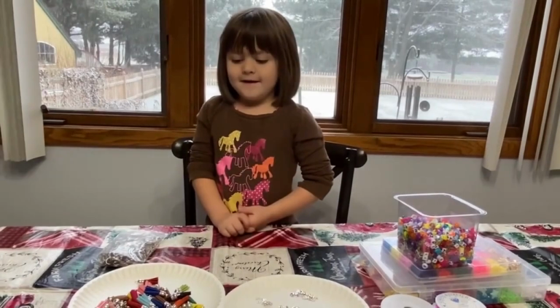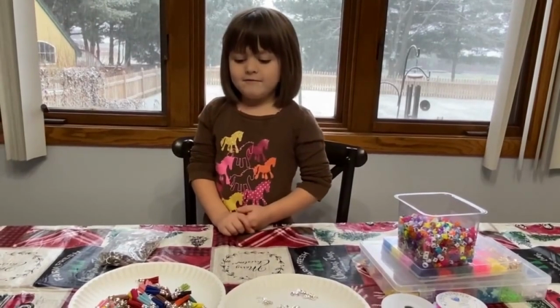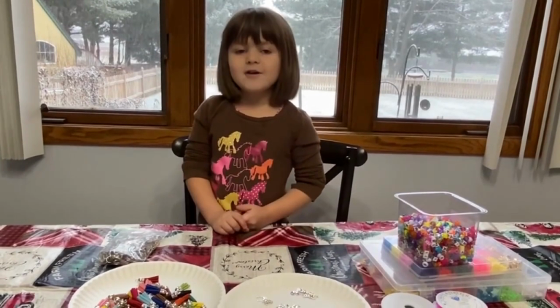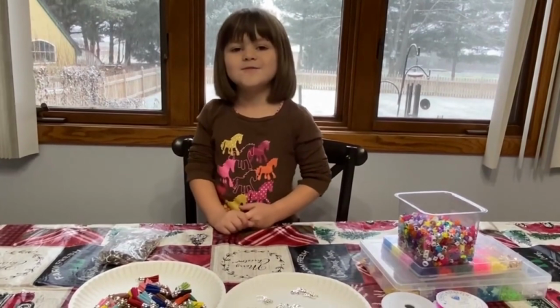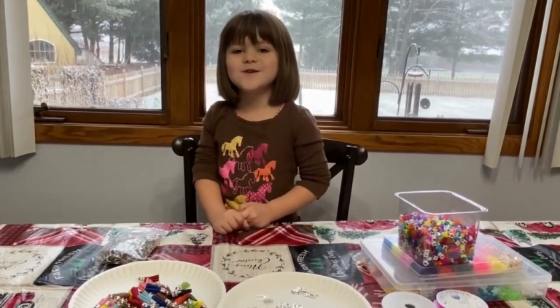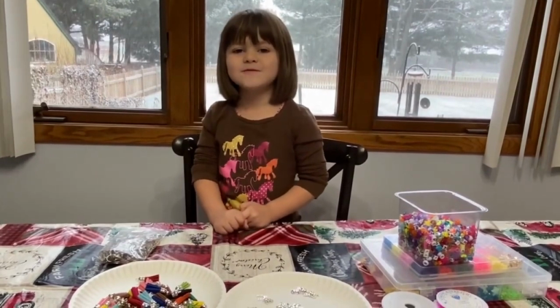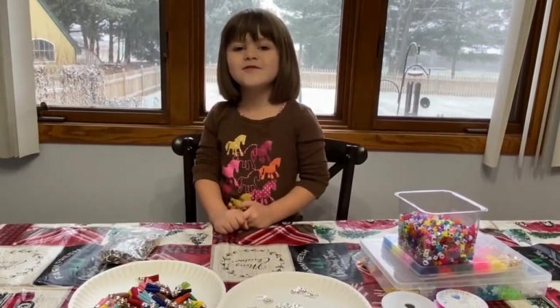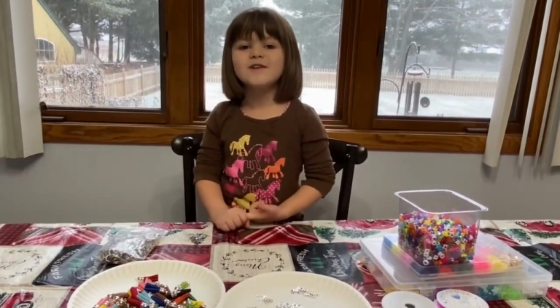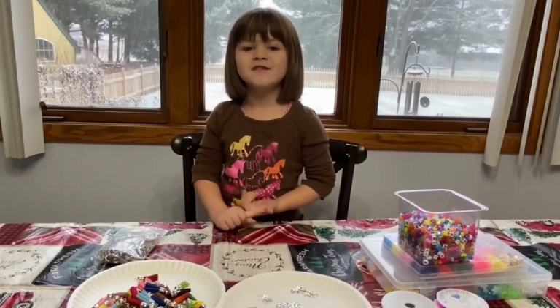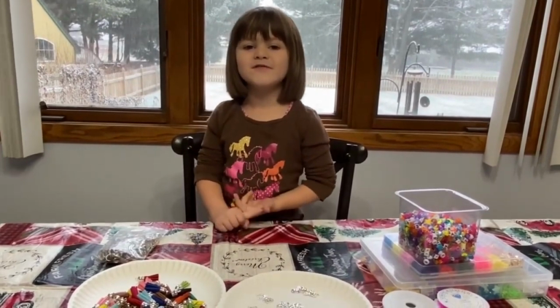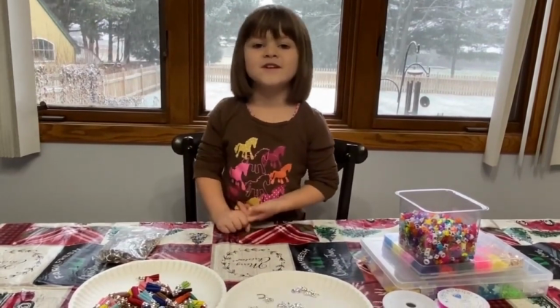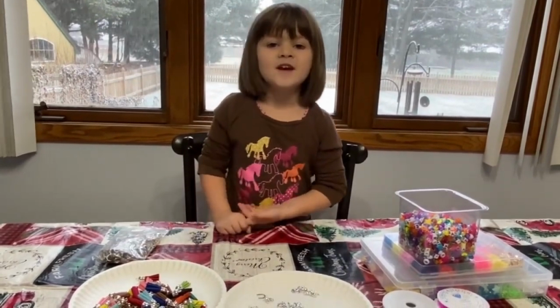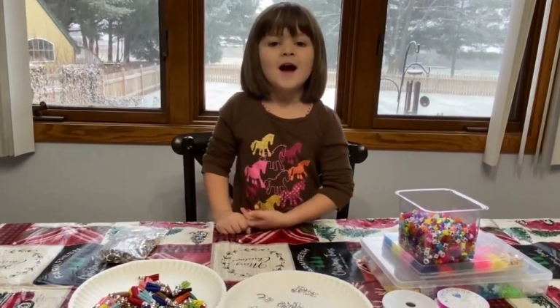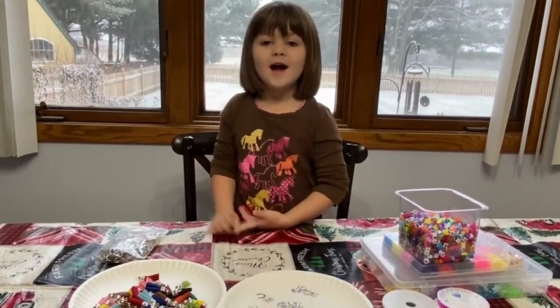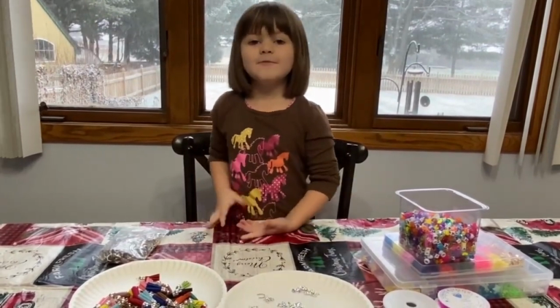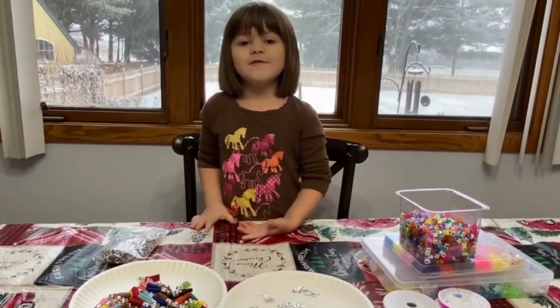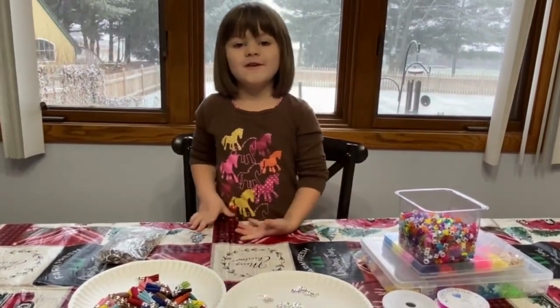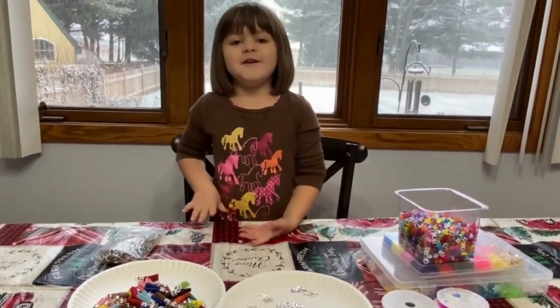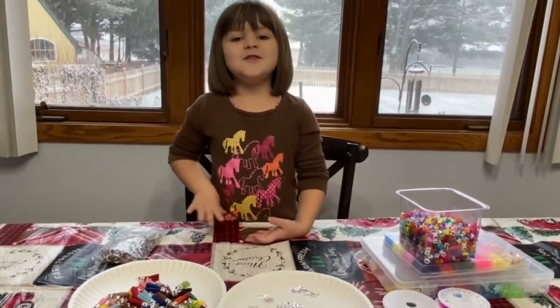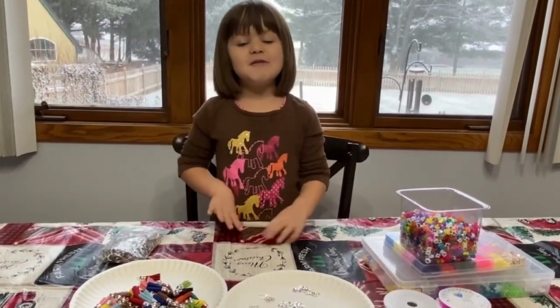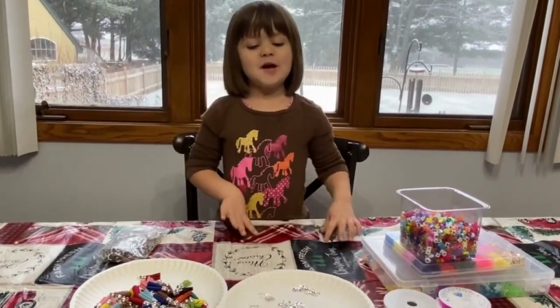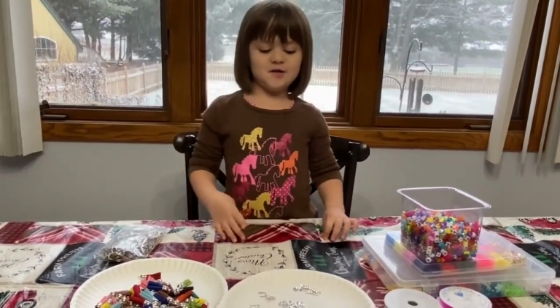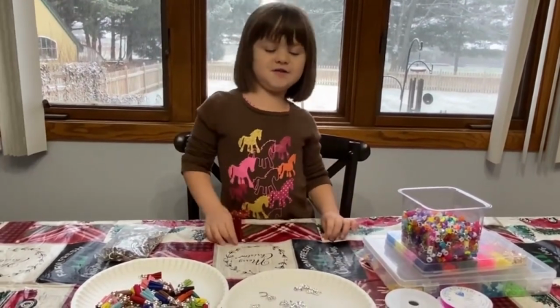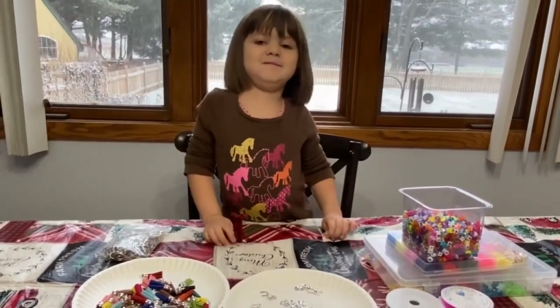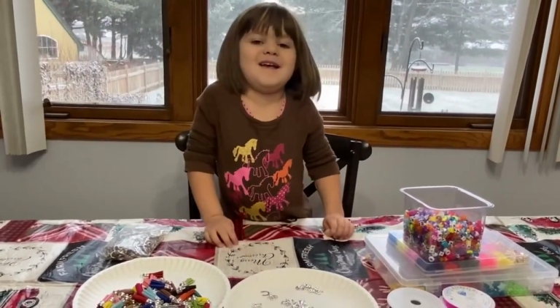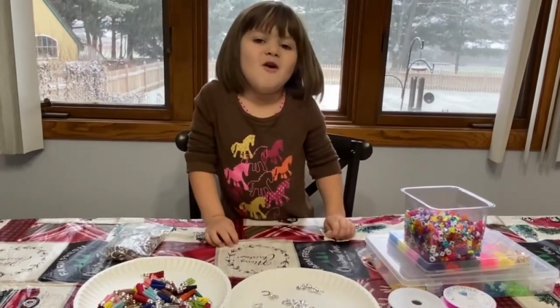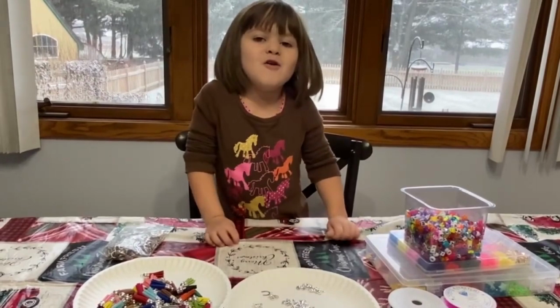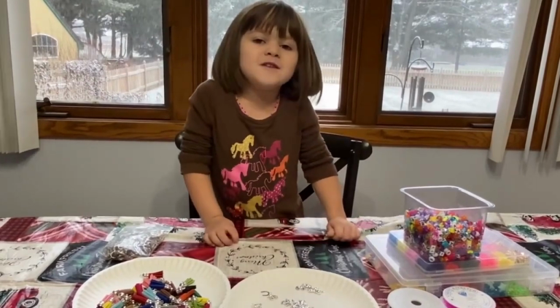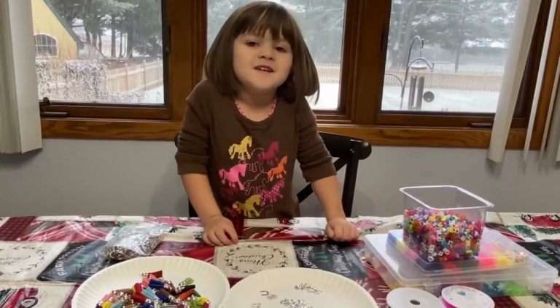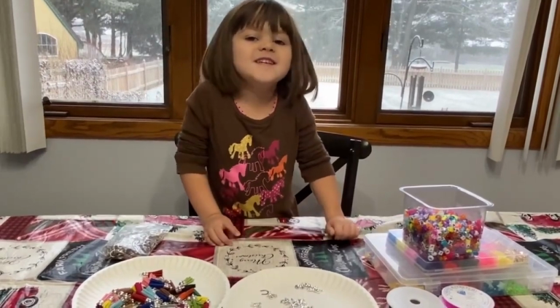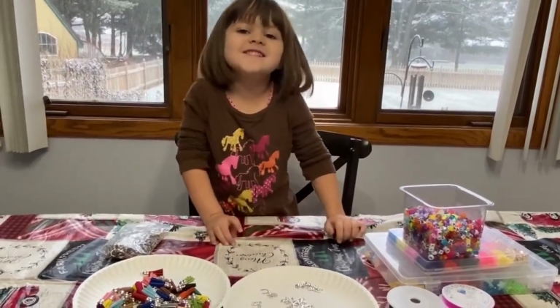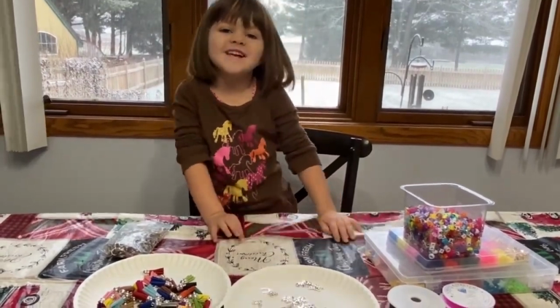Welcome to River Riding Creek. I'm River. Today we are going to make horse key chains.